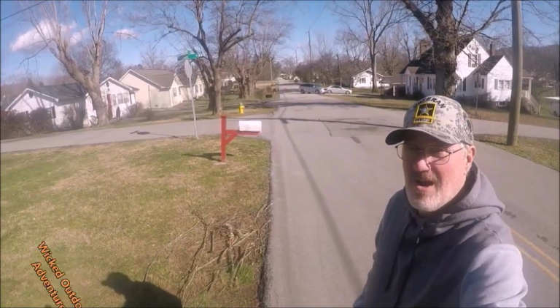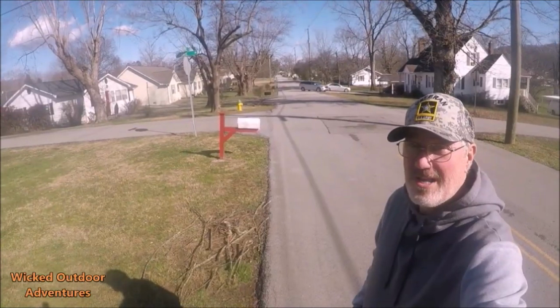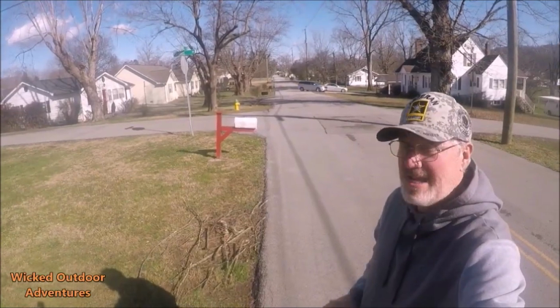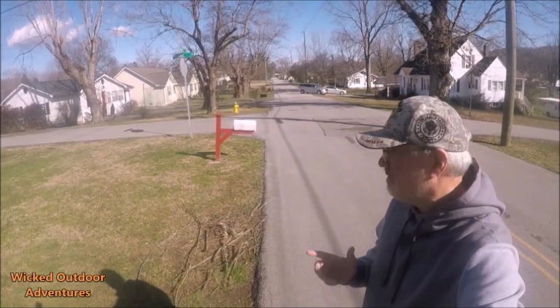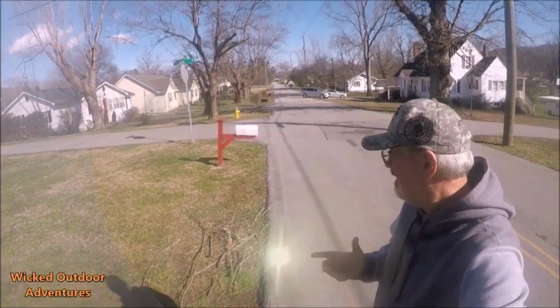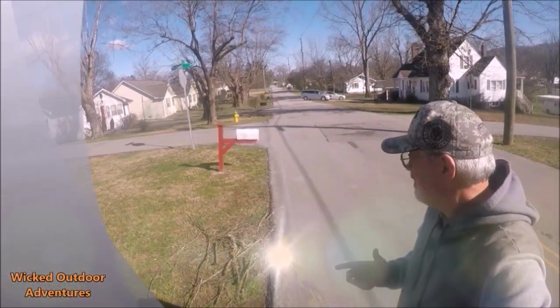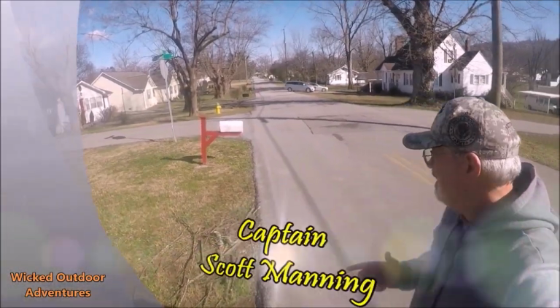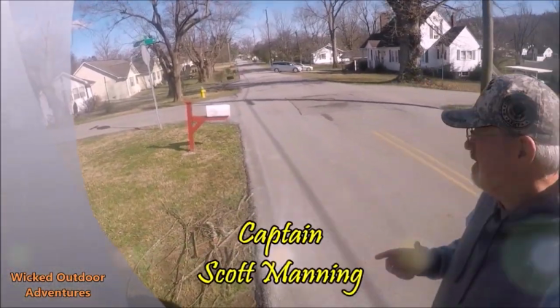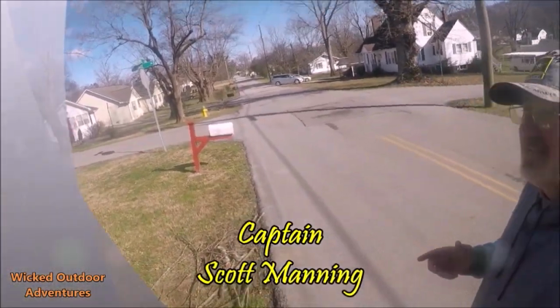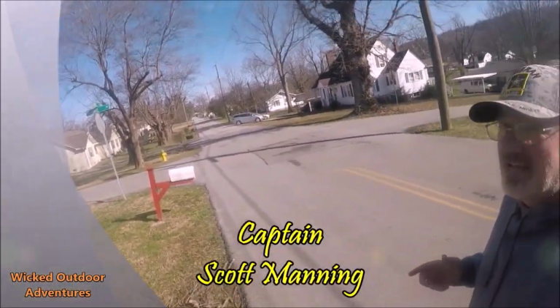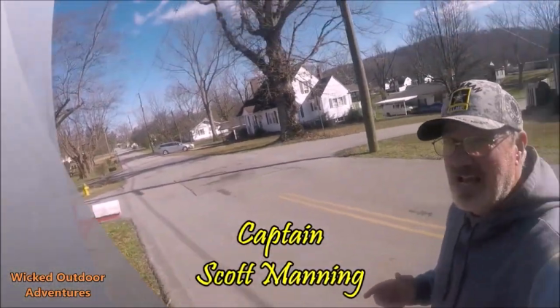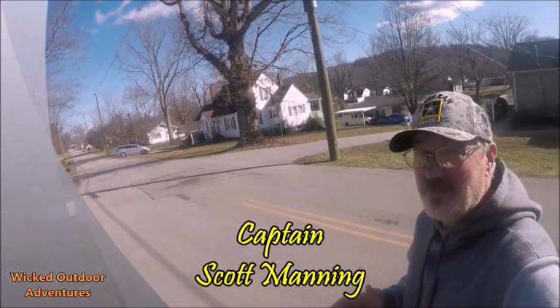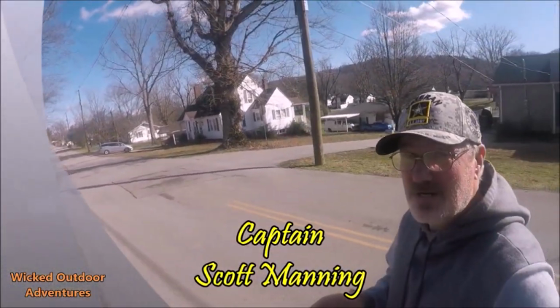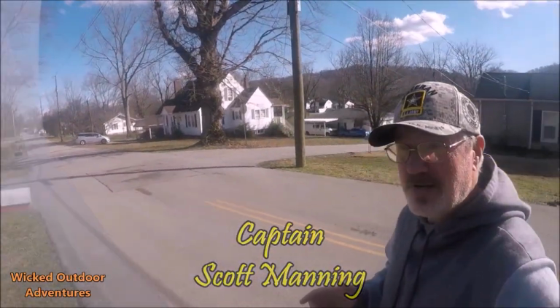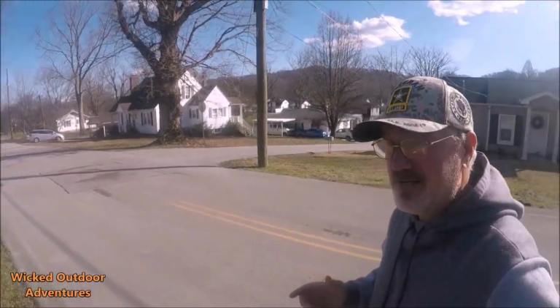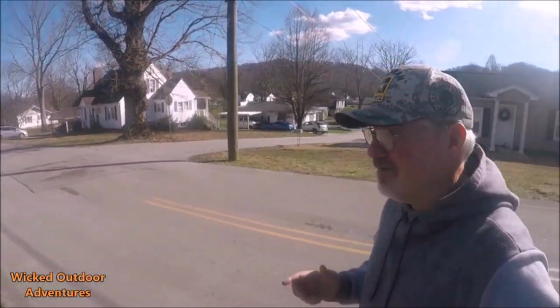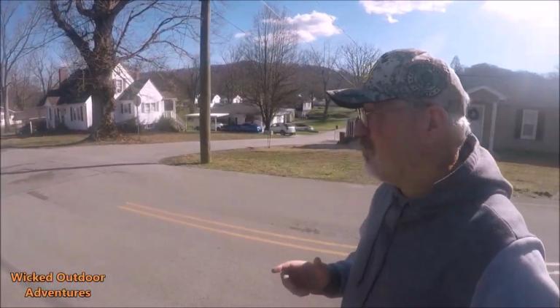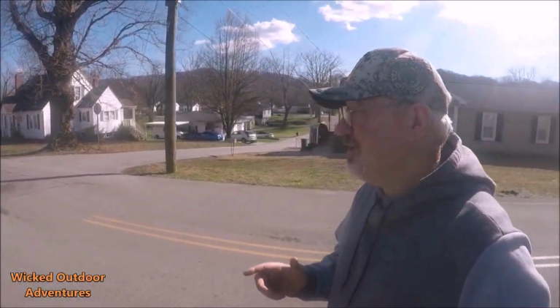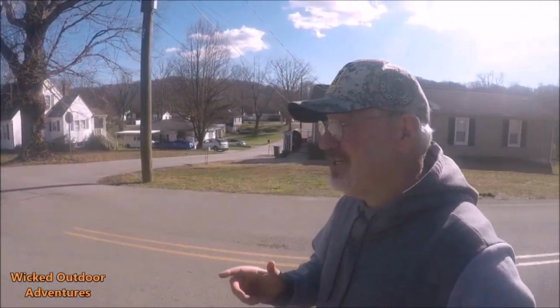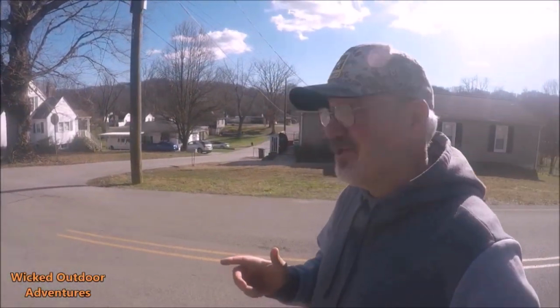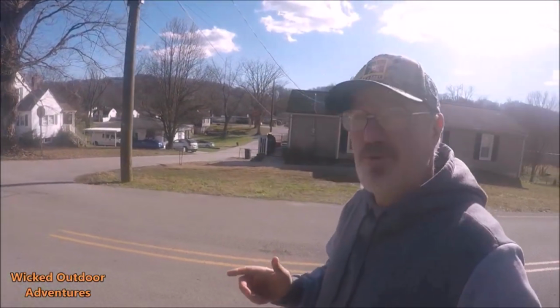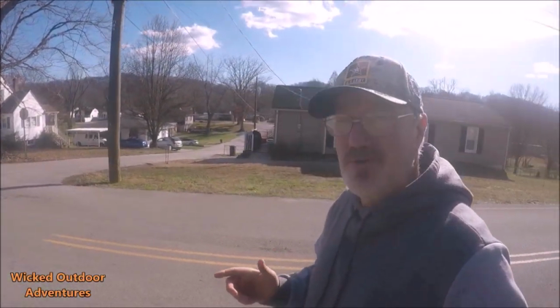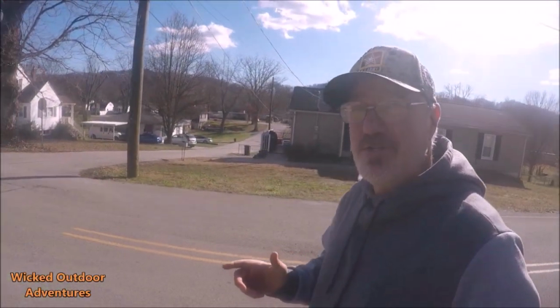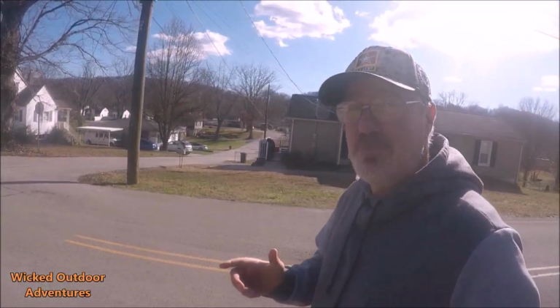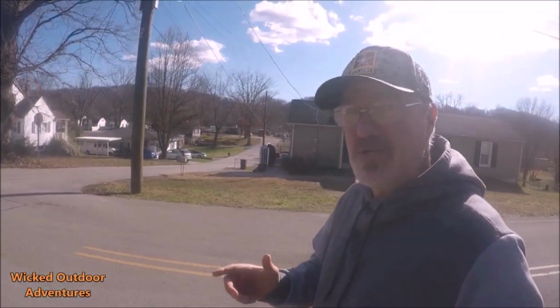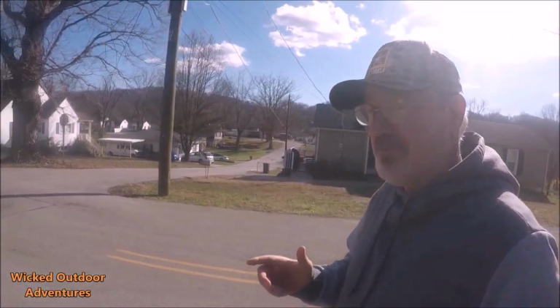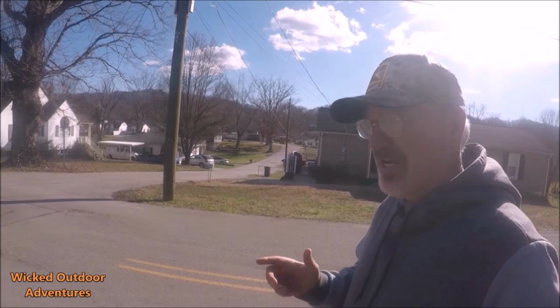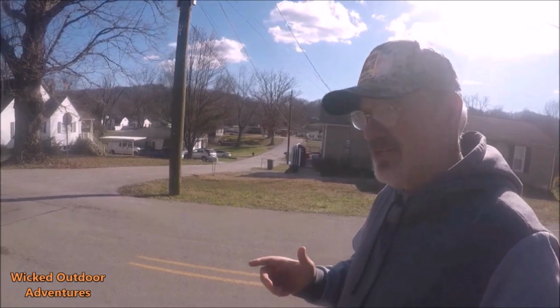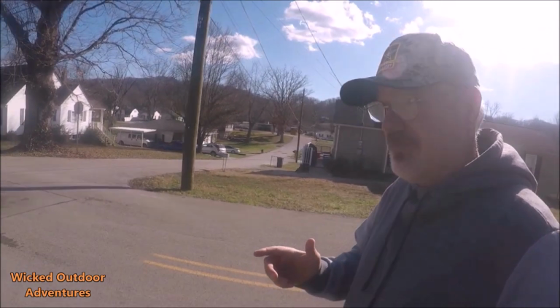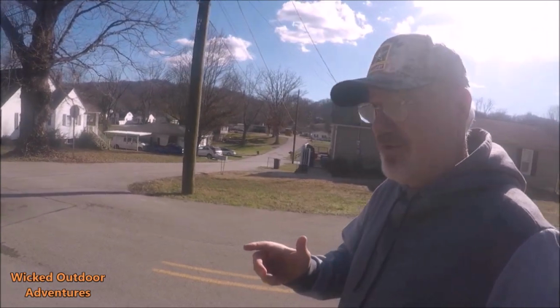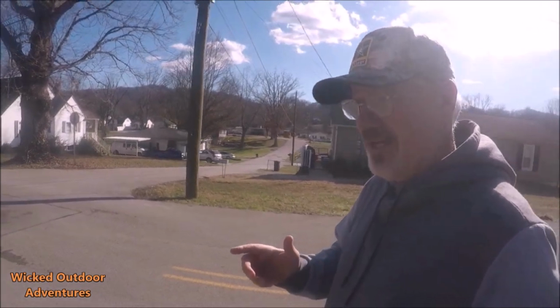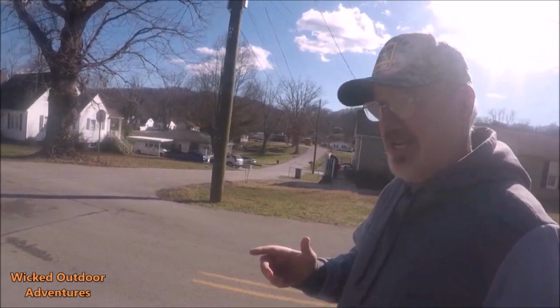Alrighty guys, the mail is running. I'm expecting a really super special package in the mail today.